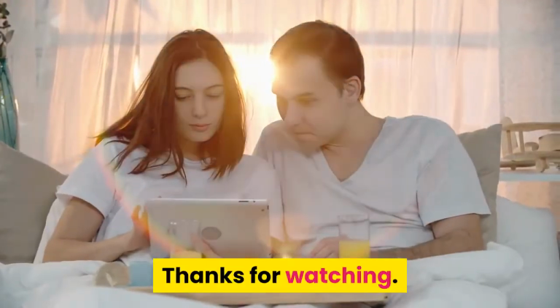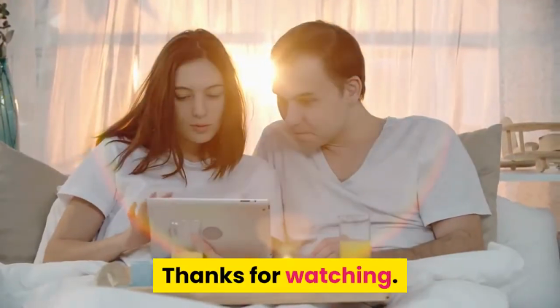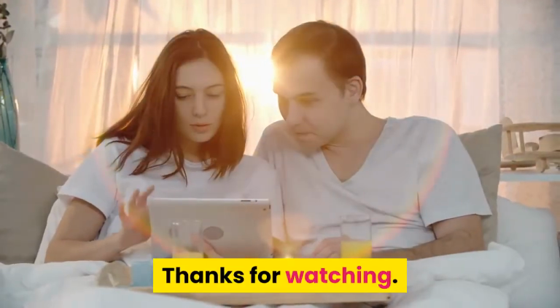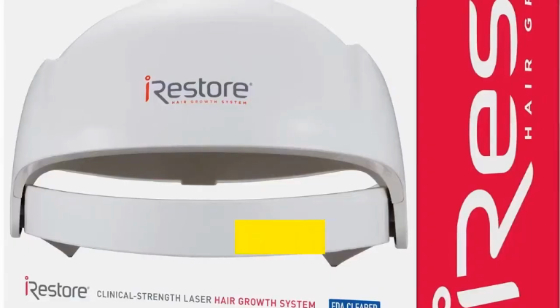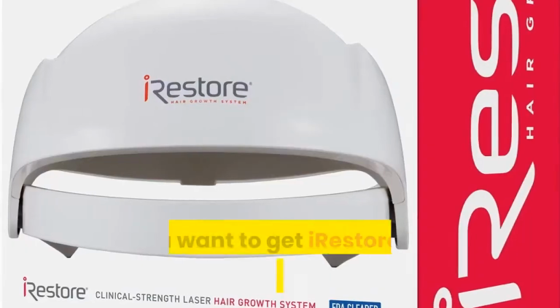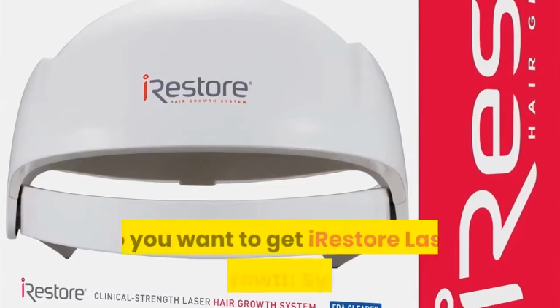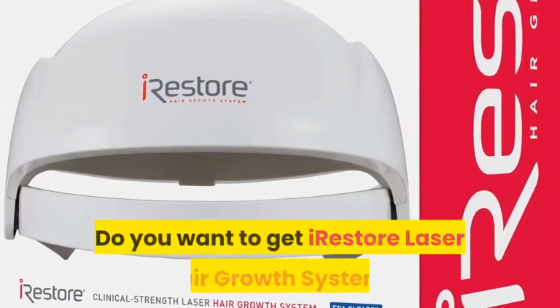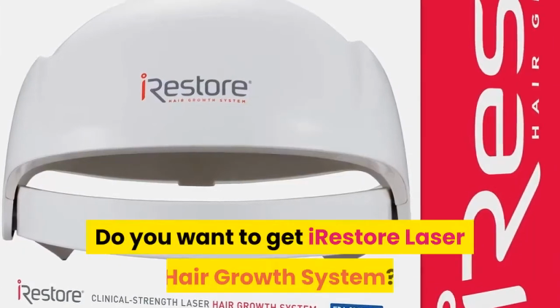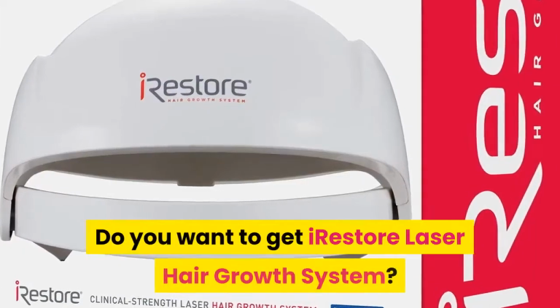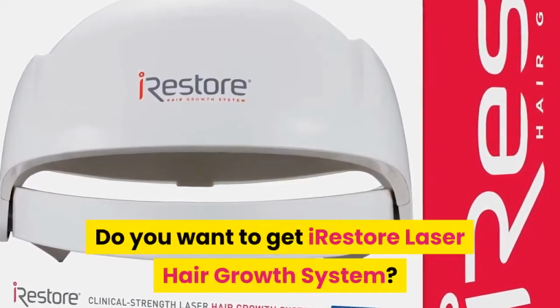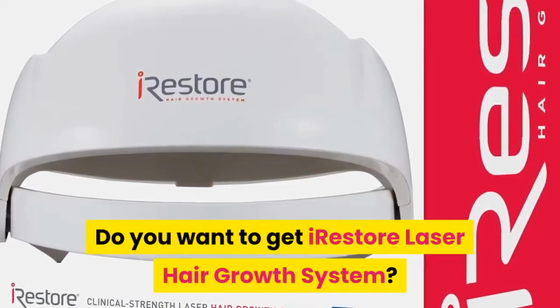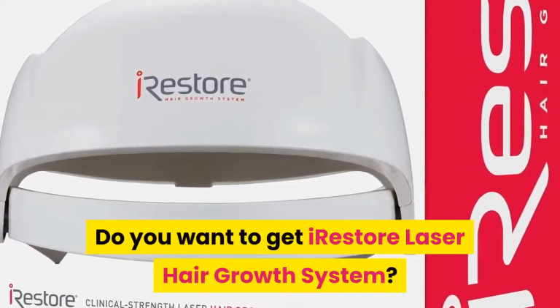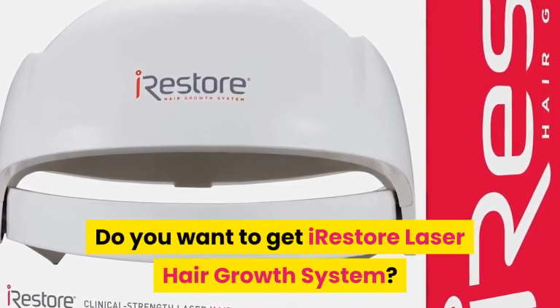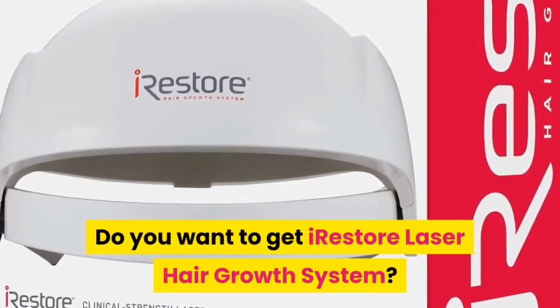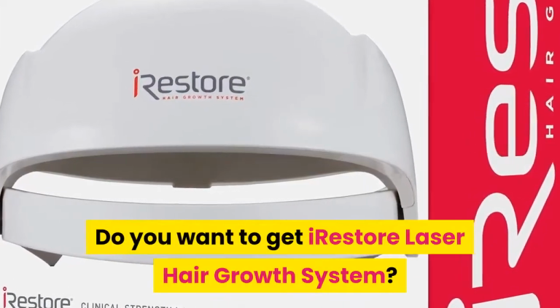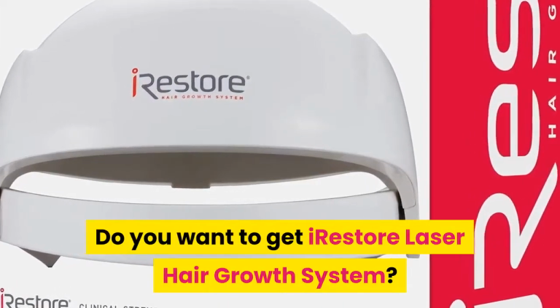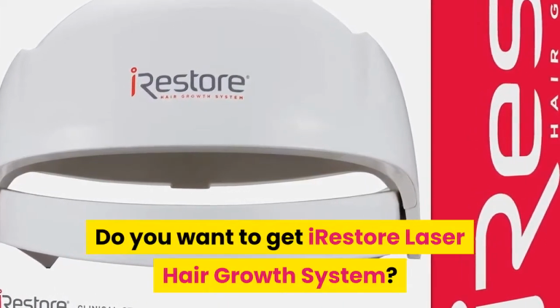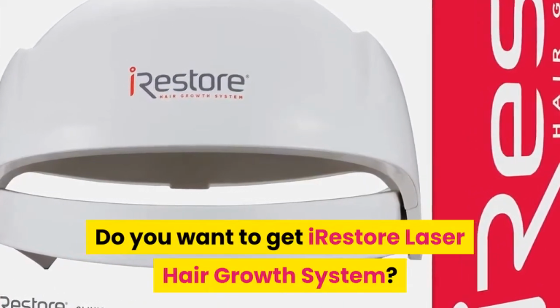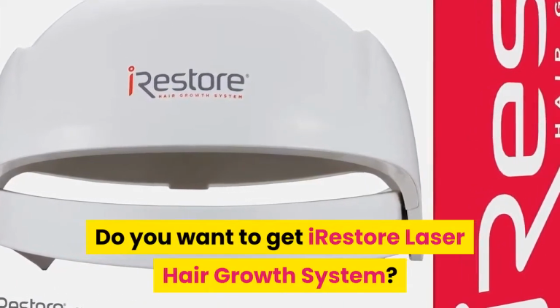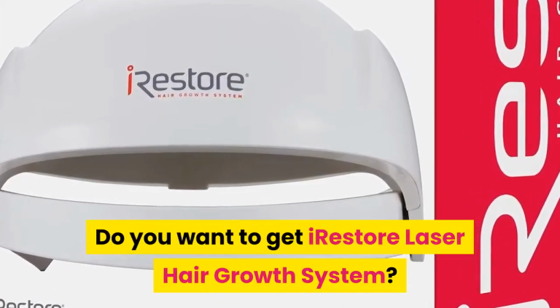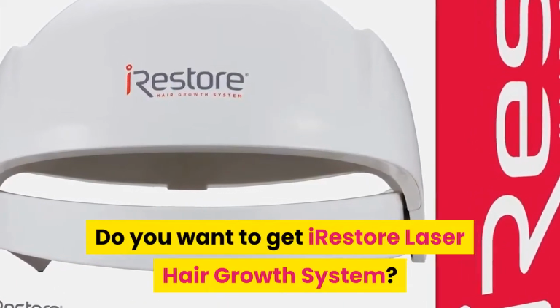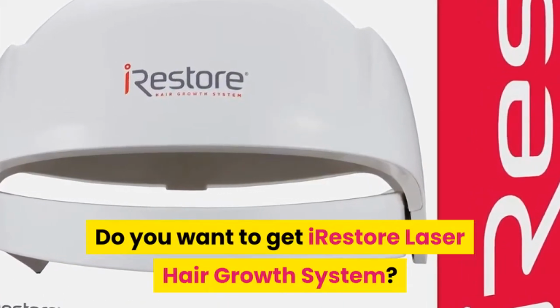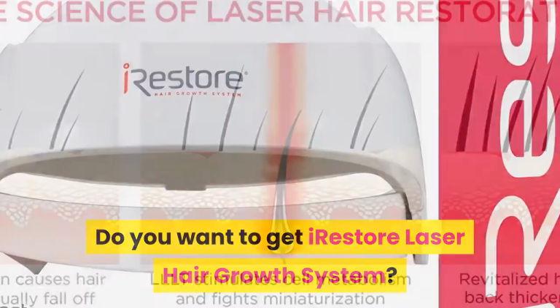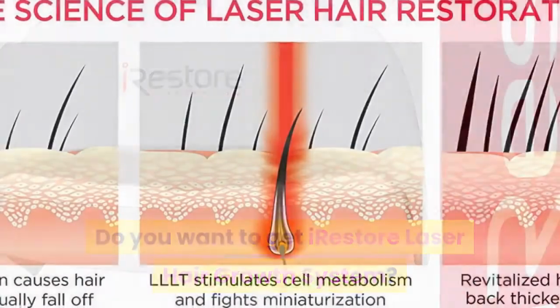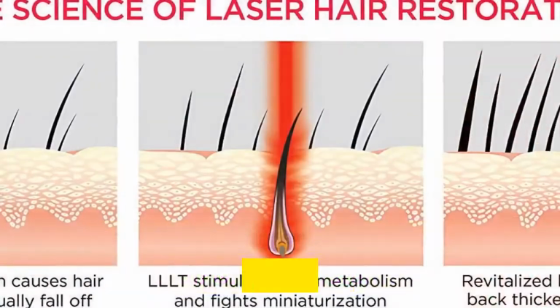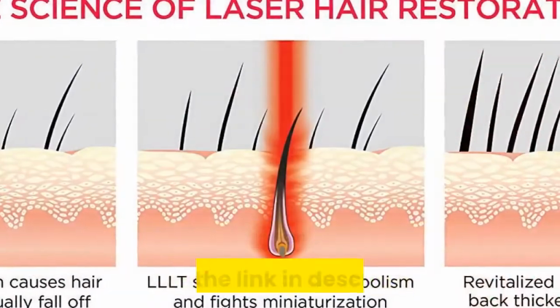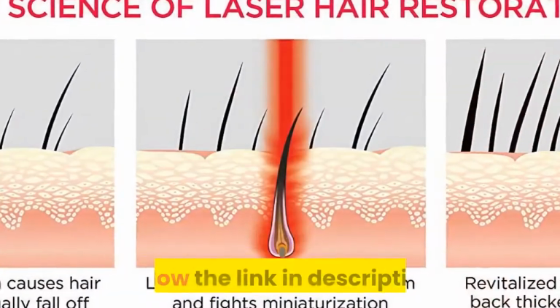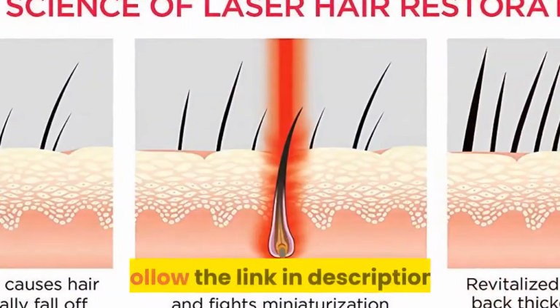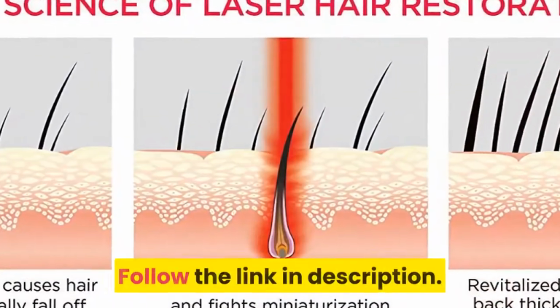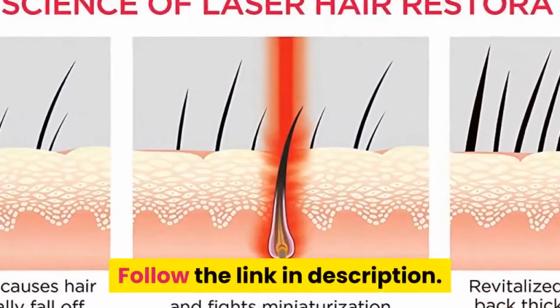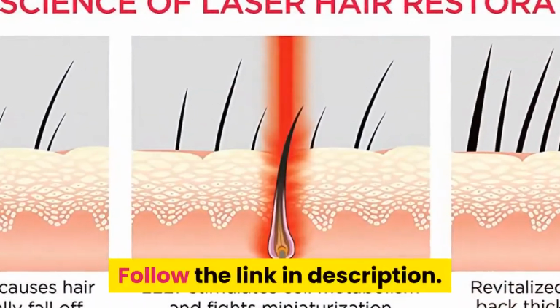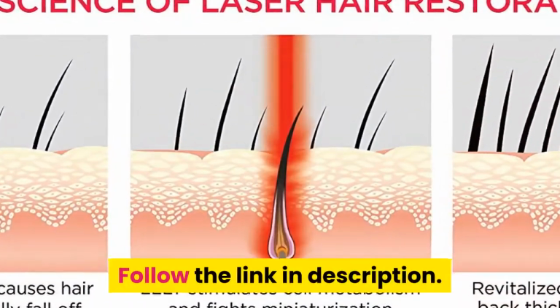Do you want to get the iRestore laser hair growth system? Follow the link in the description.